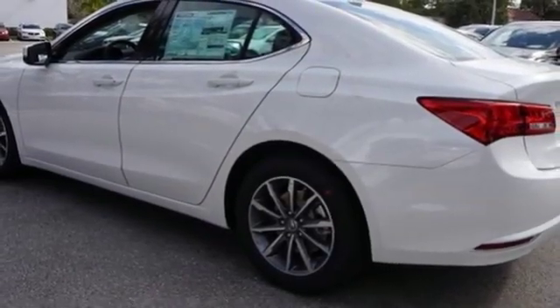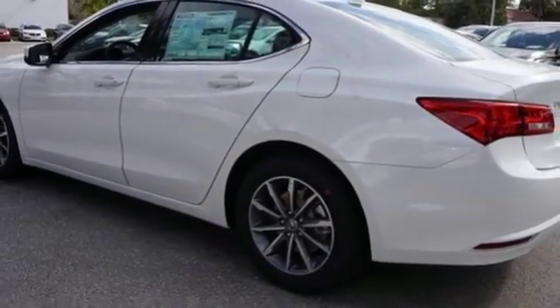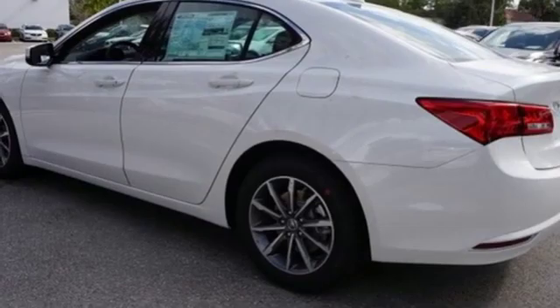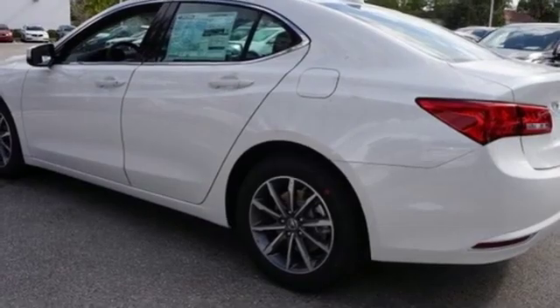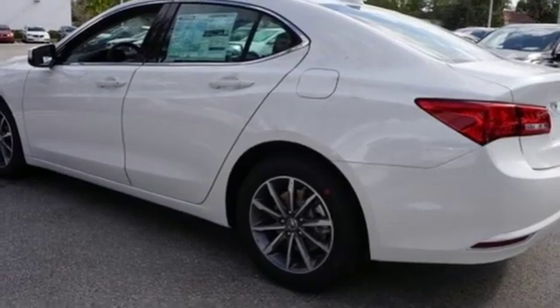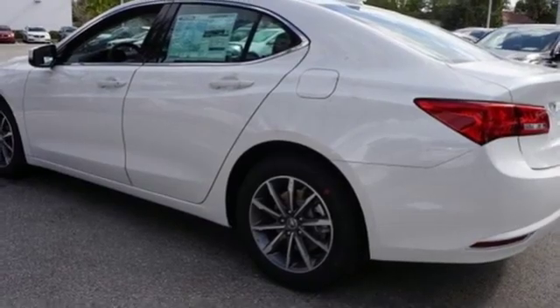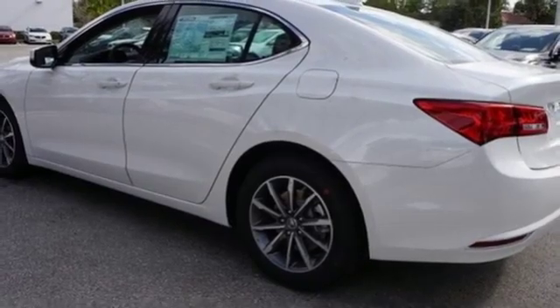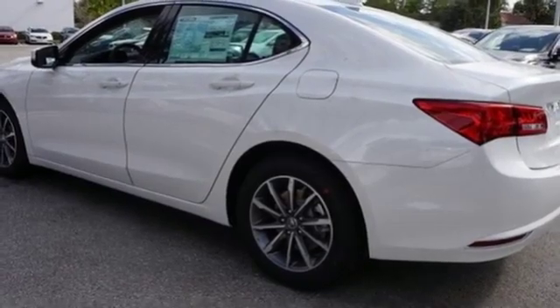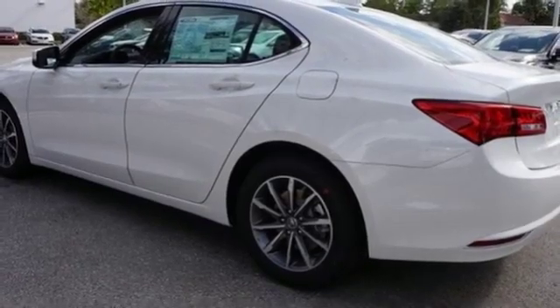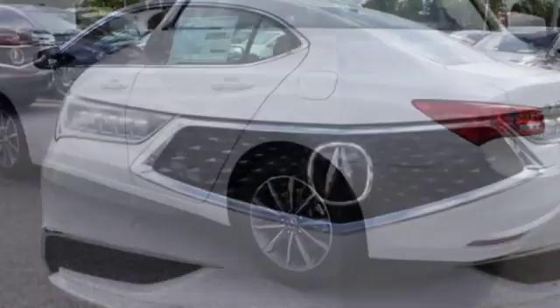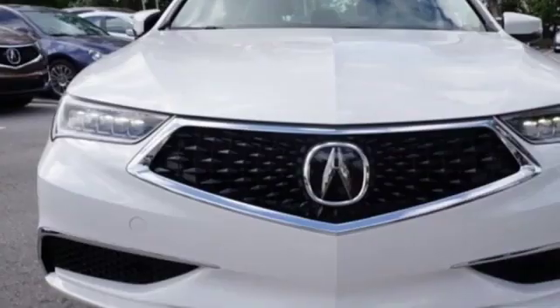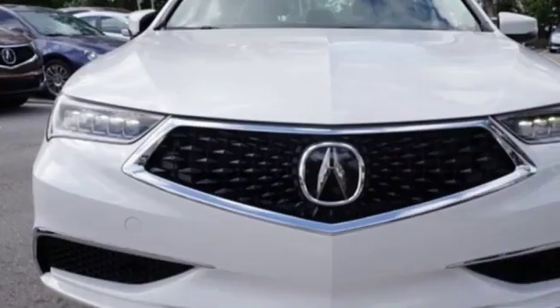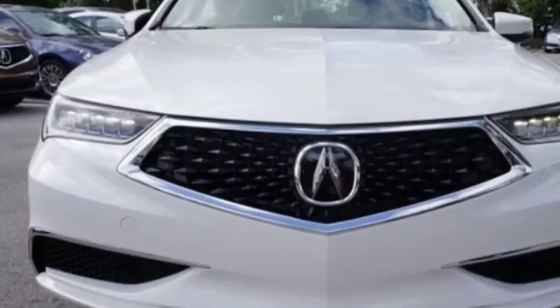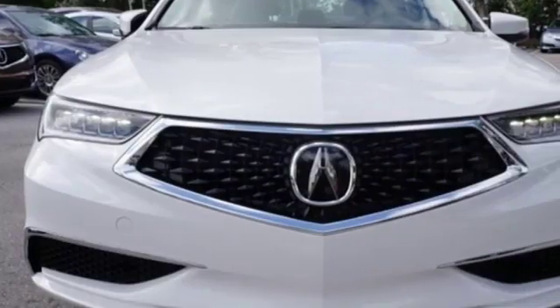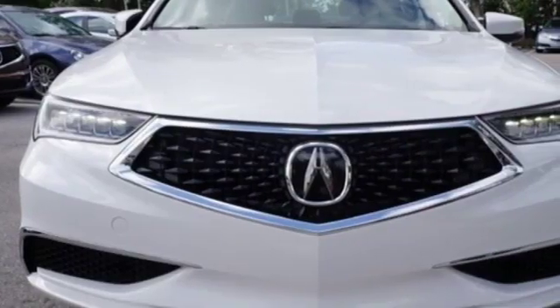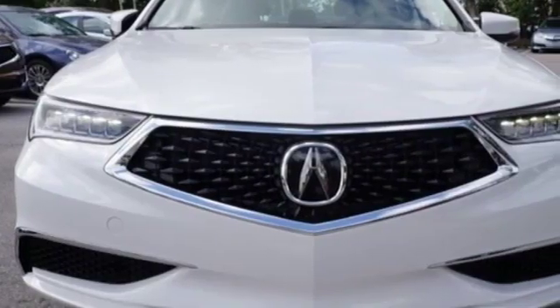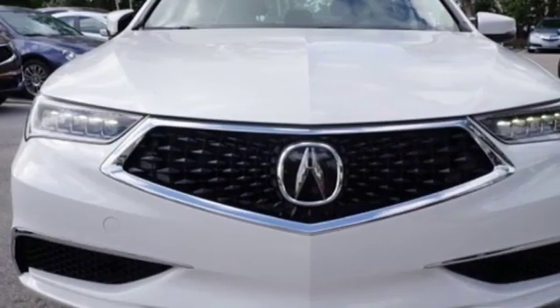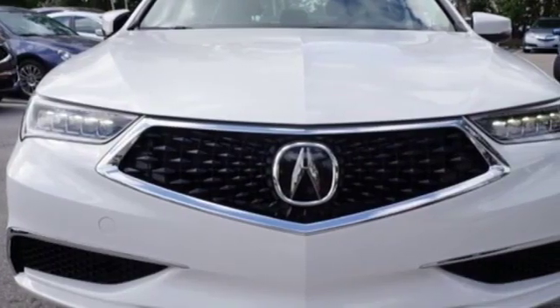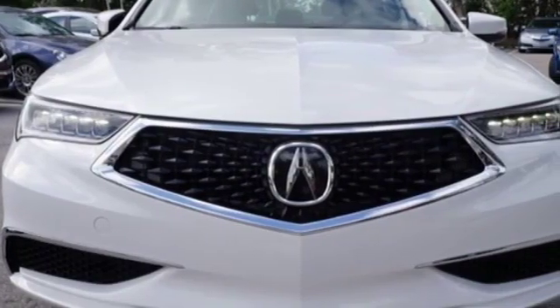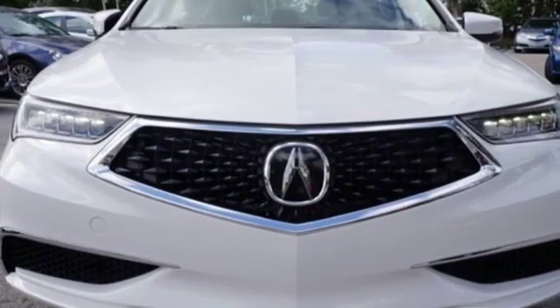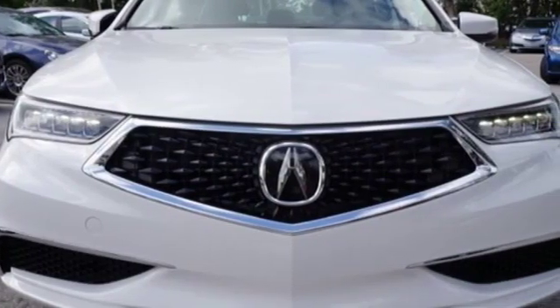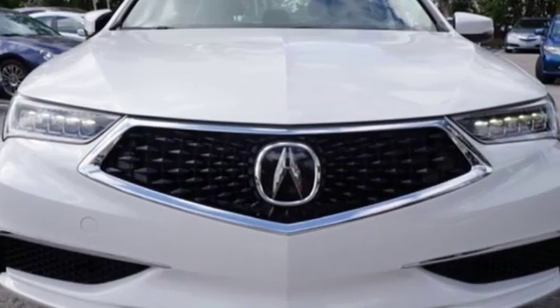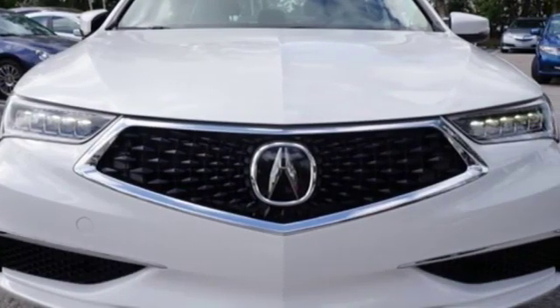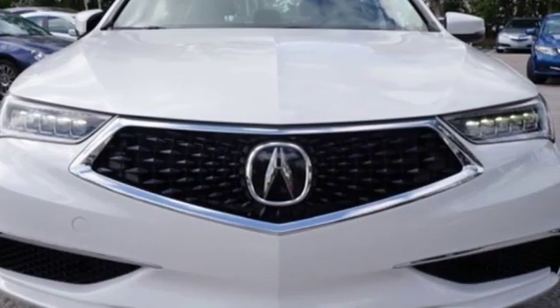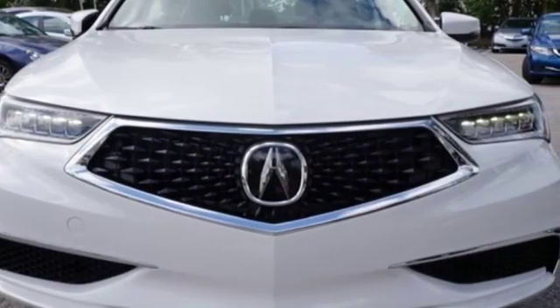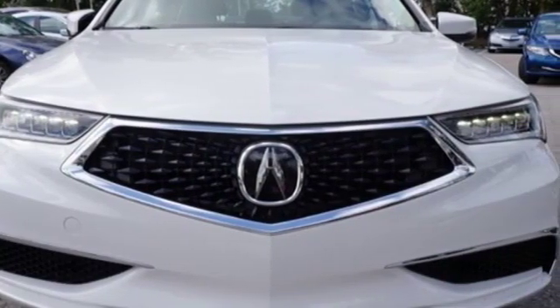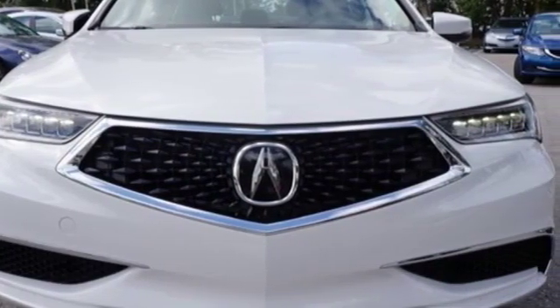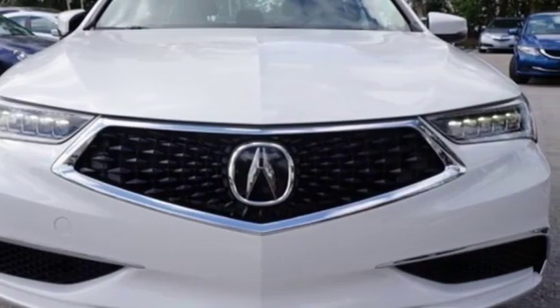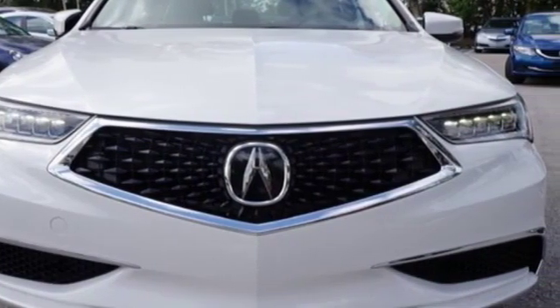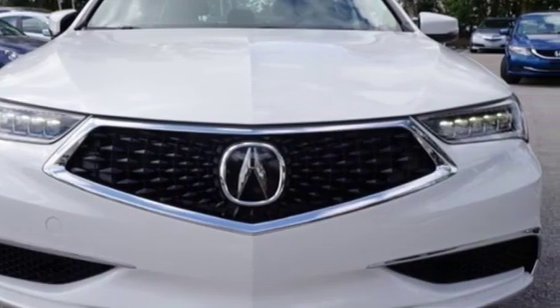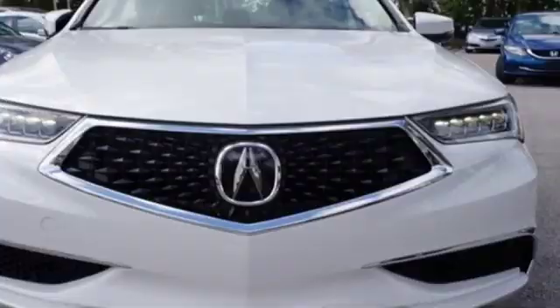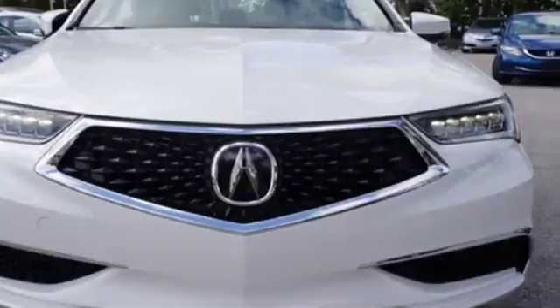At Acura, we manufacture exhilaration so you don't have to. The time is now. See it for yourself today.